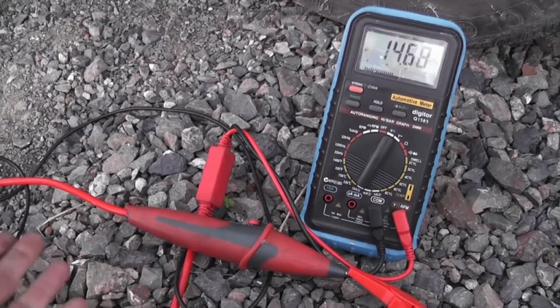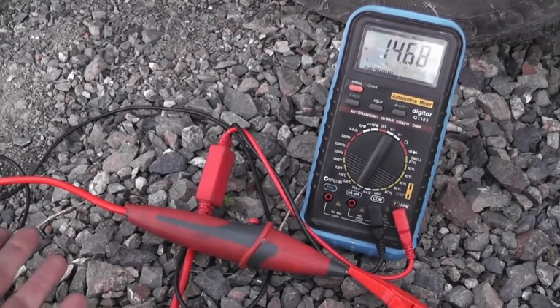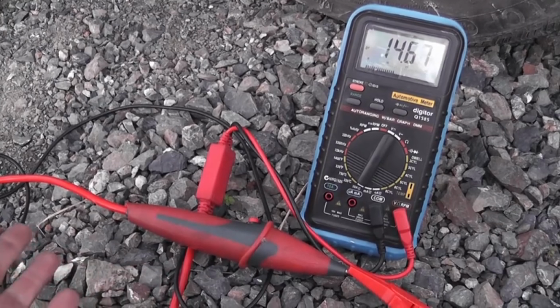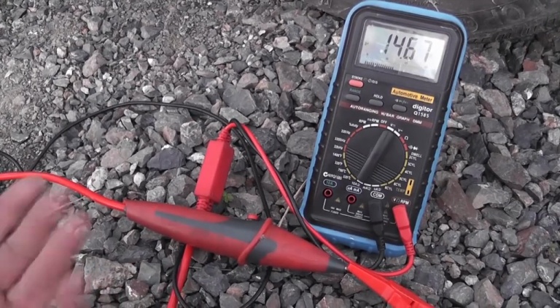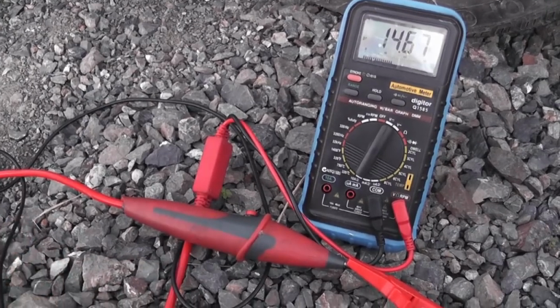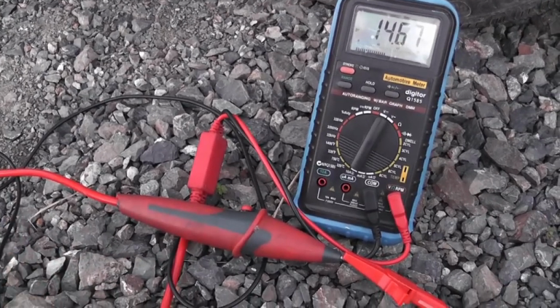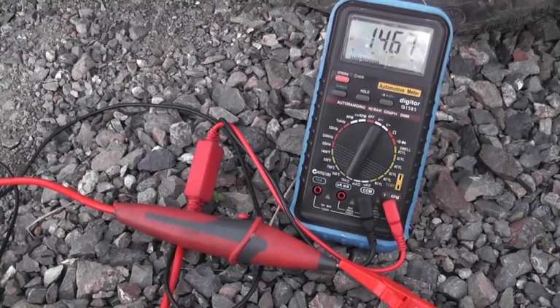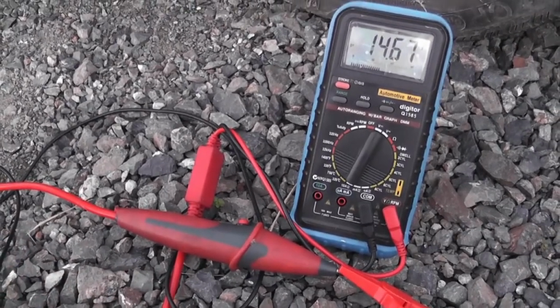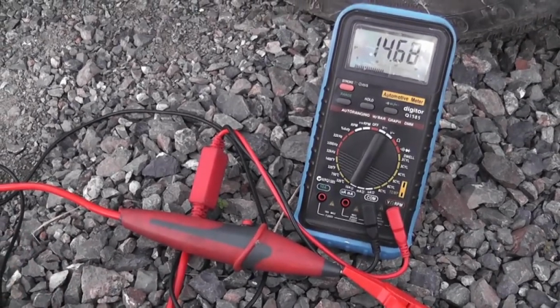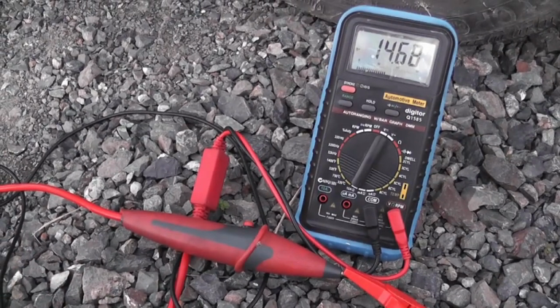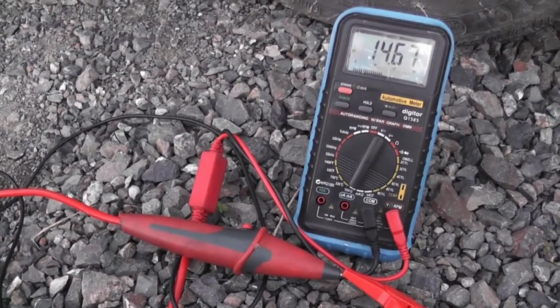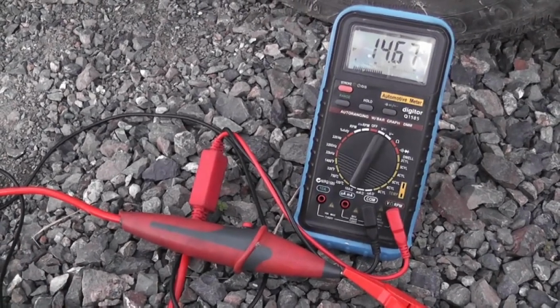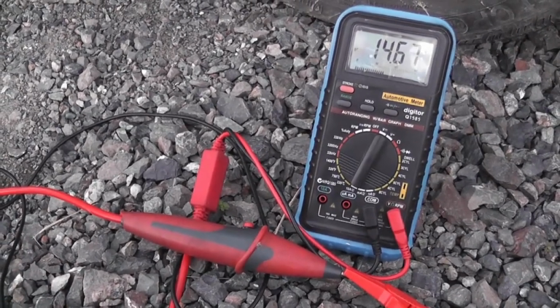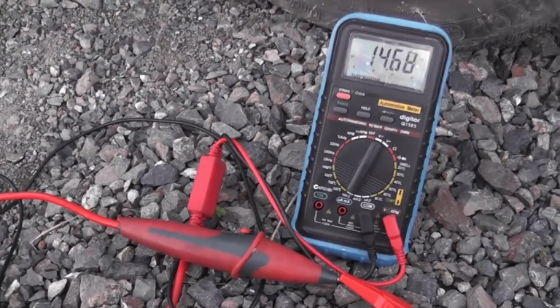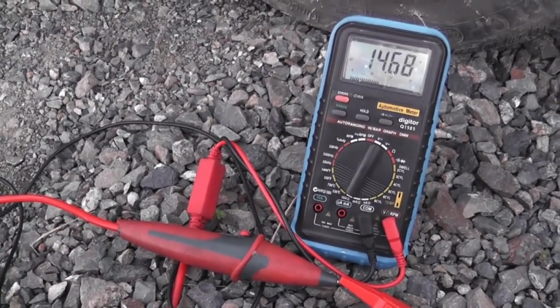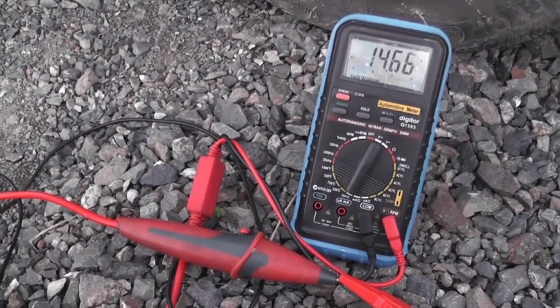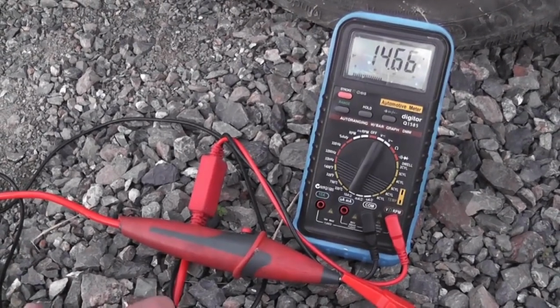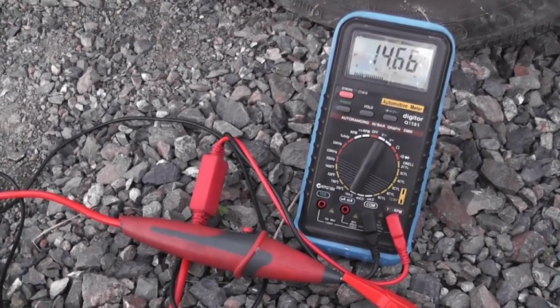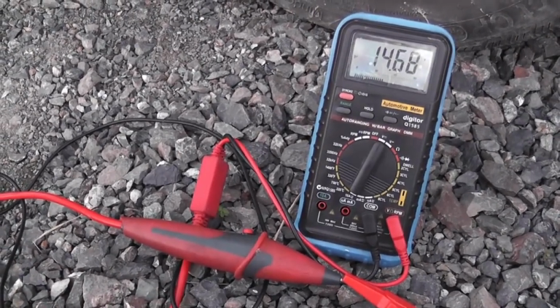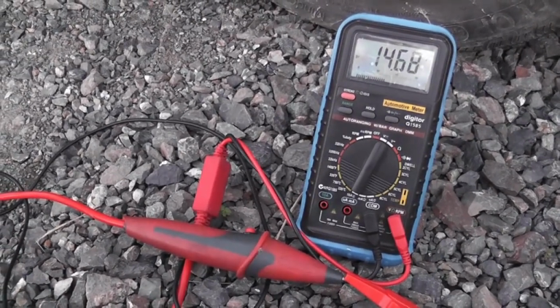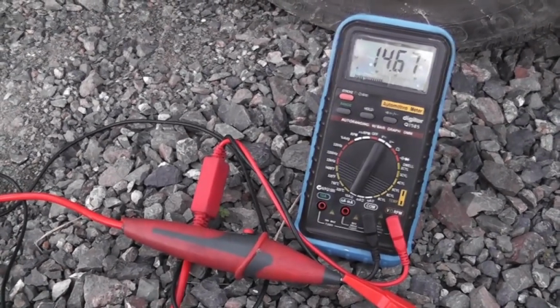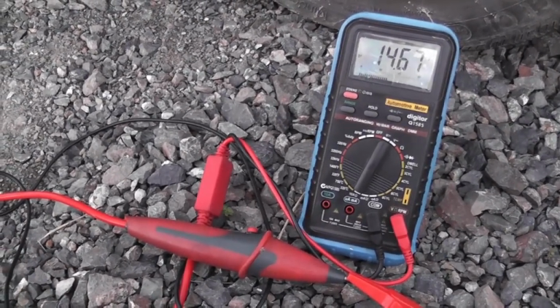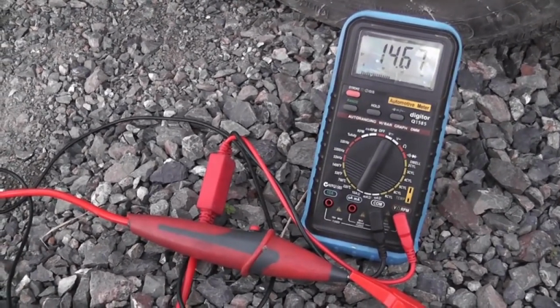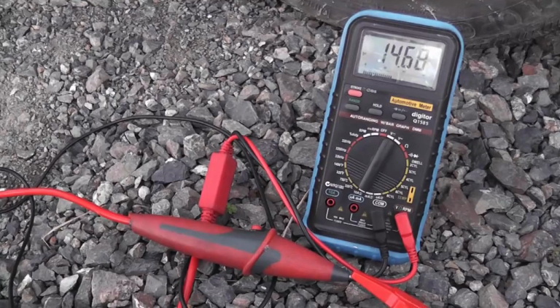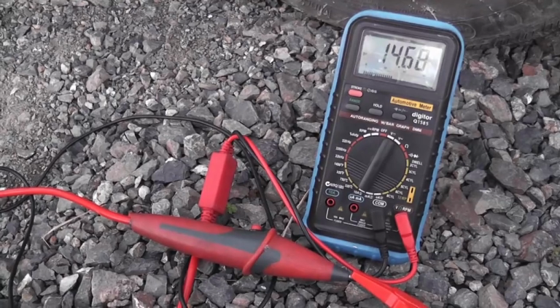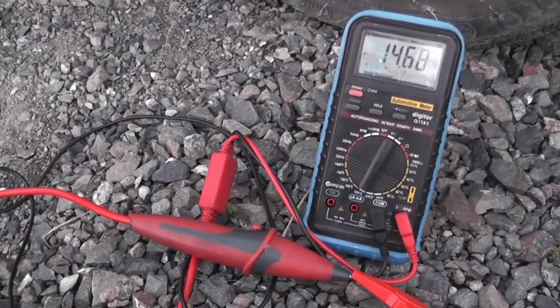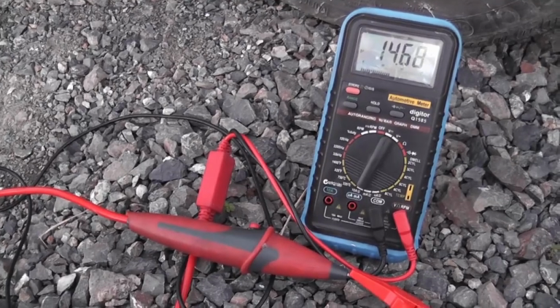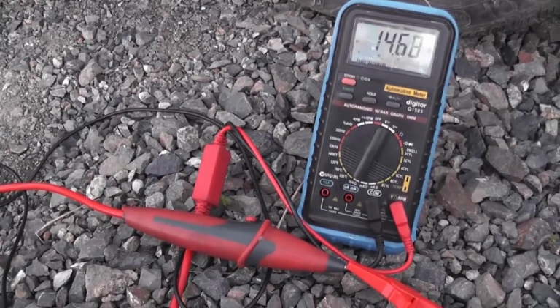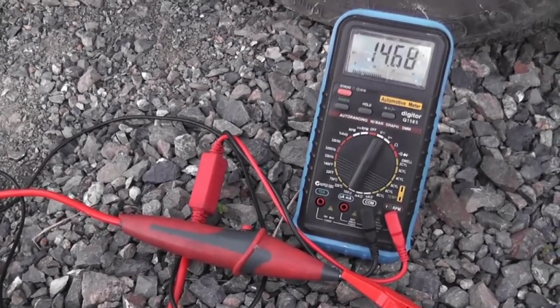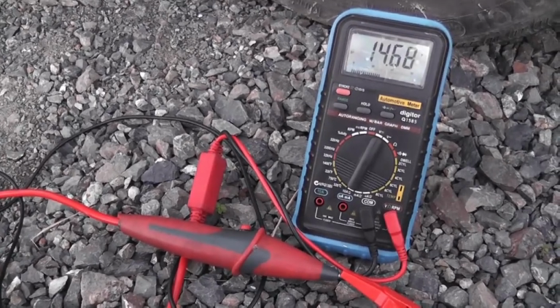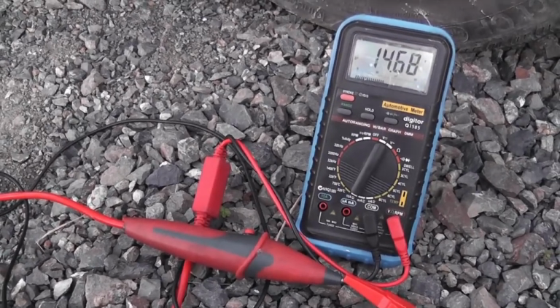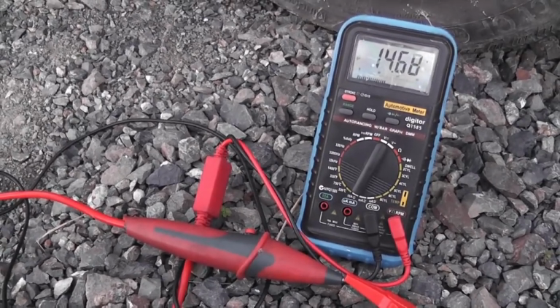The wiring is good. That's how quick you diagnose things with the LoadPro. Thank you.